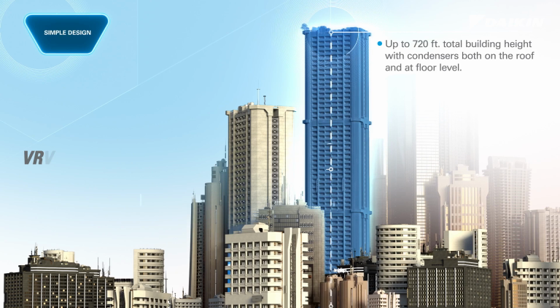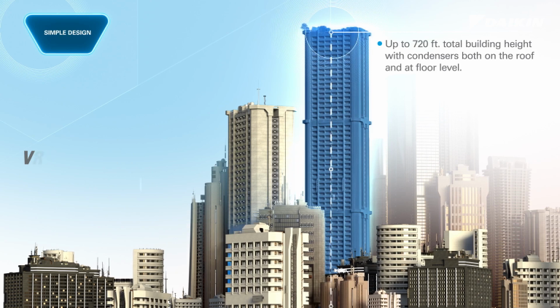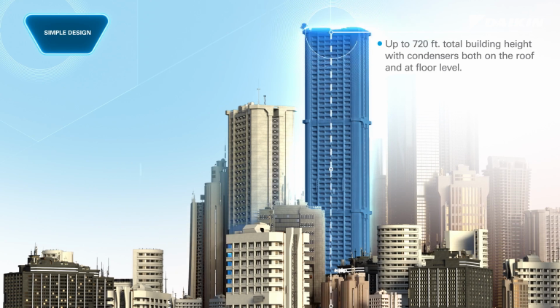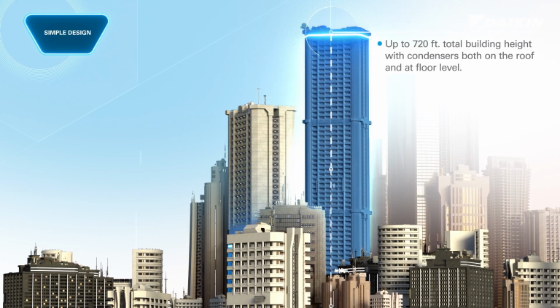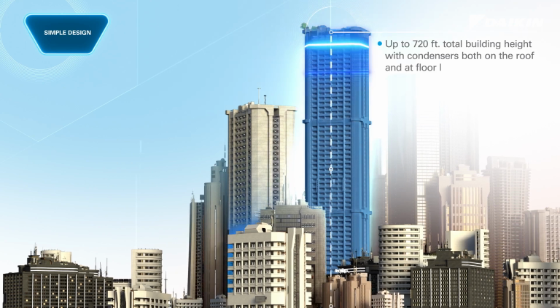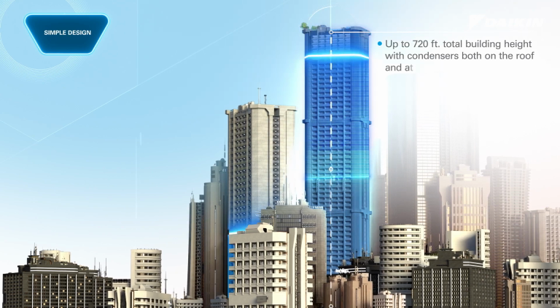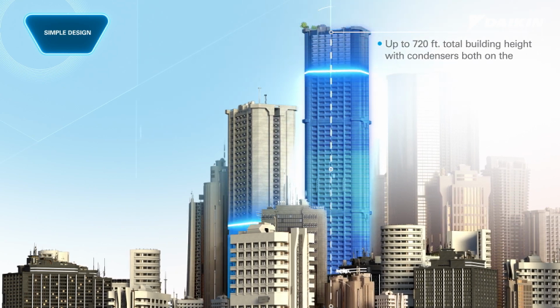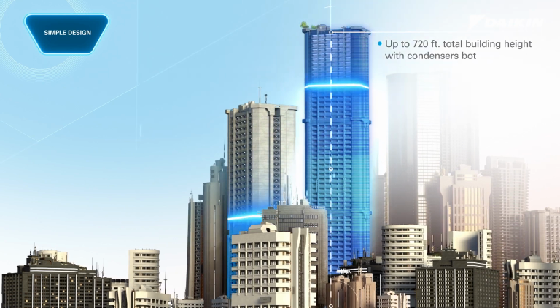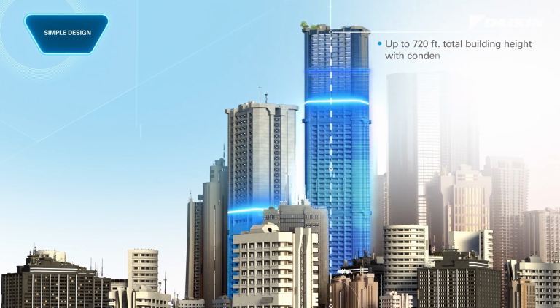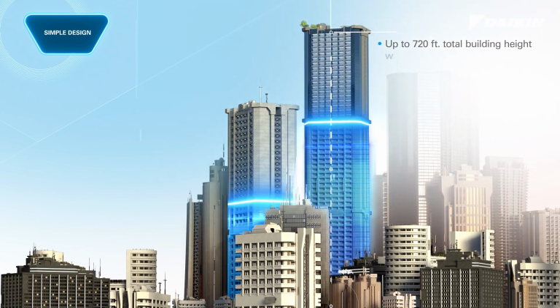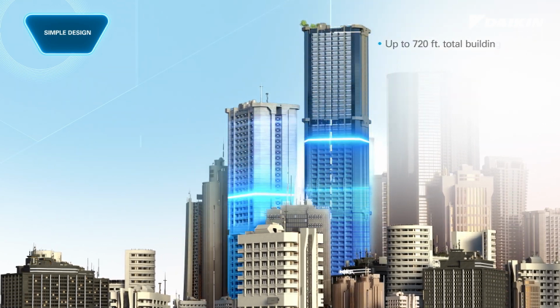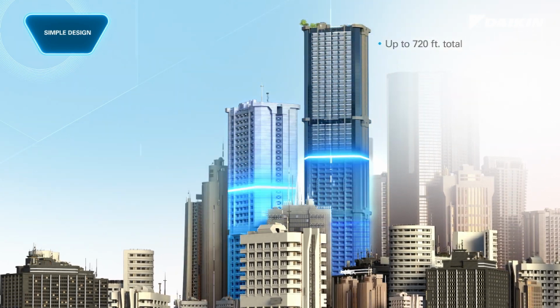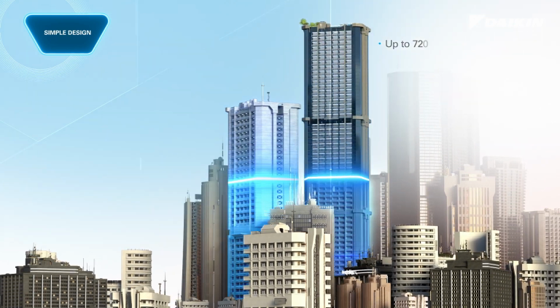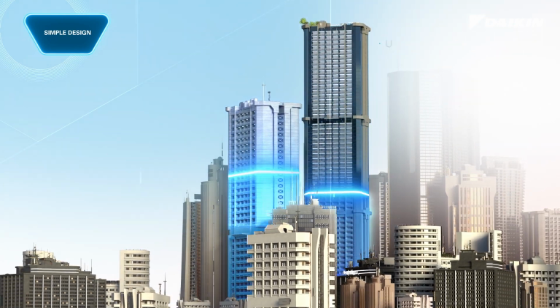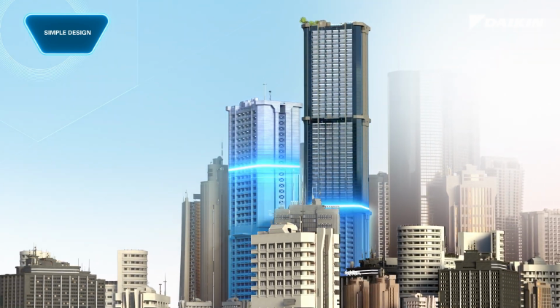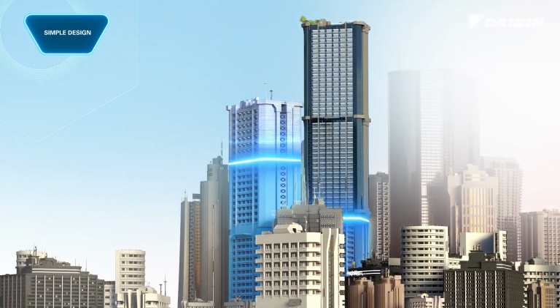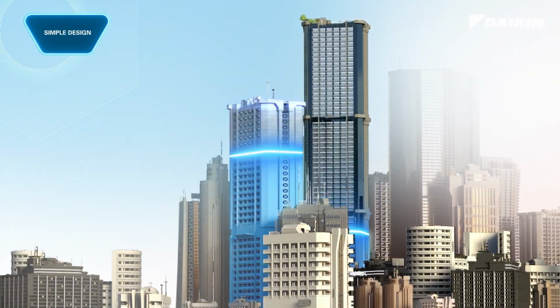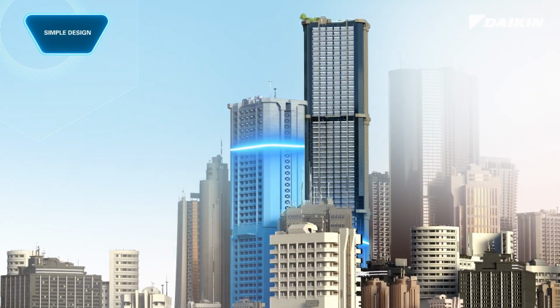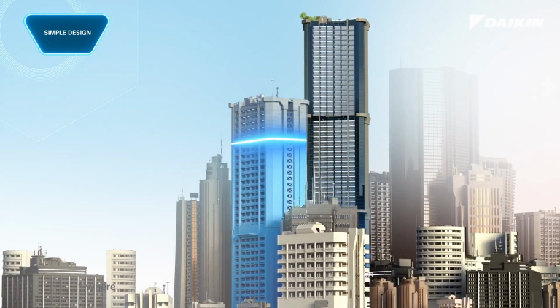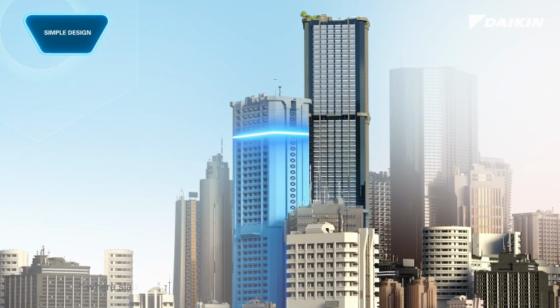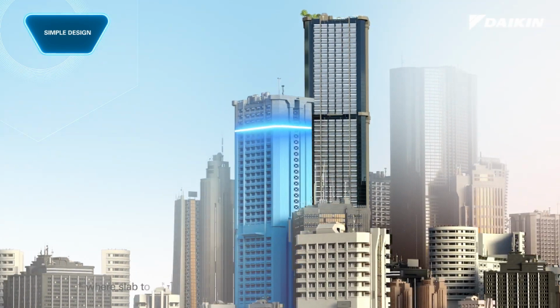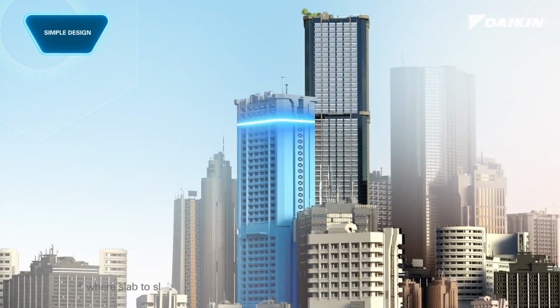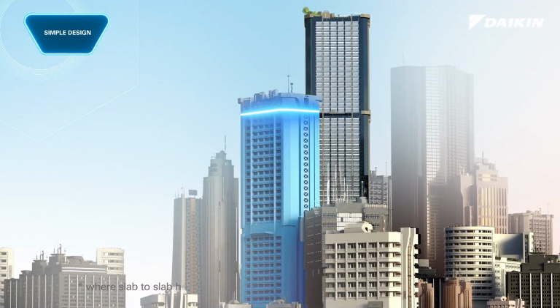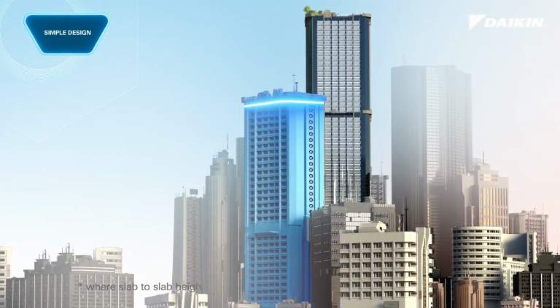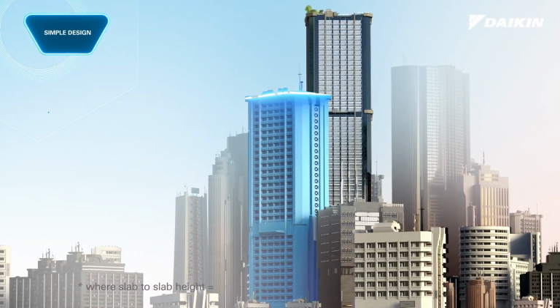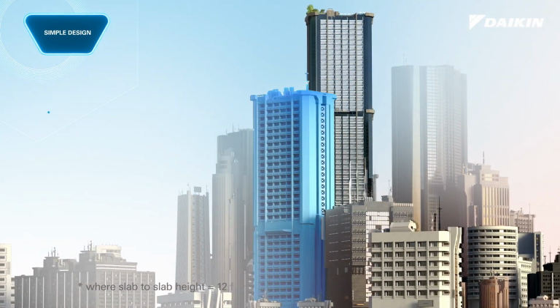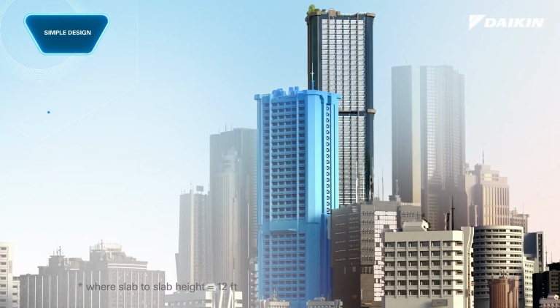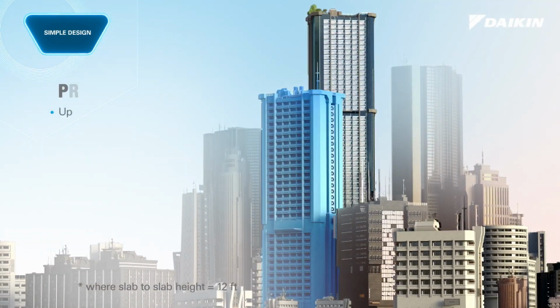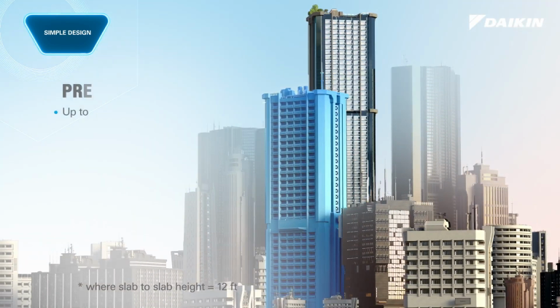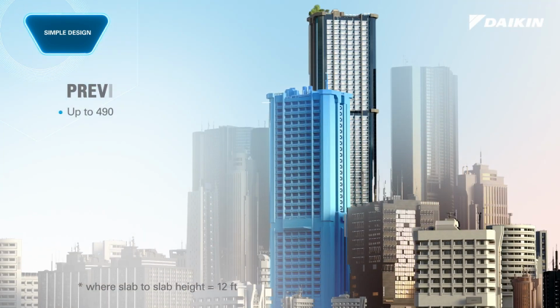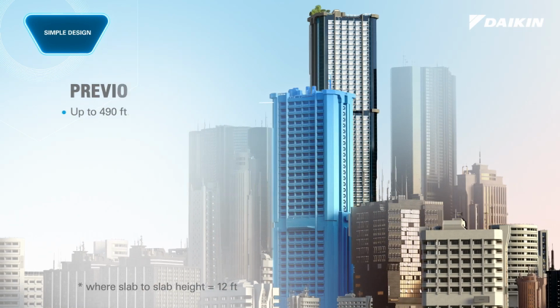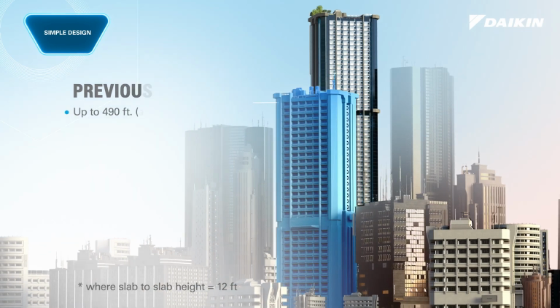Before, it was only possible to cover up to 490 feet, equivalent to about 40 floors.